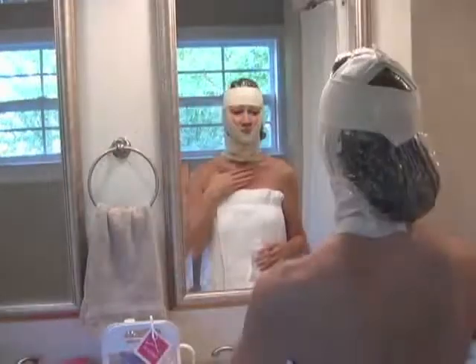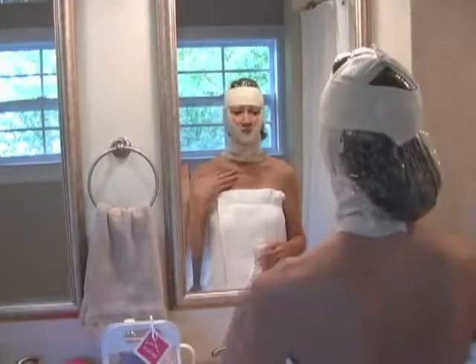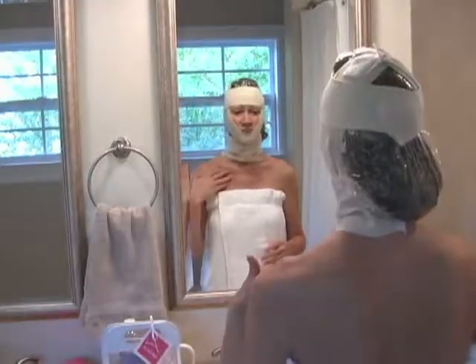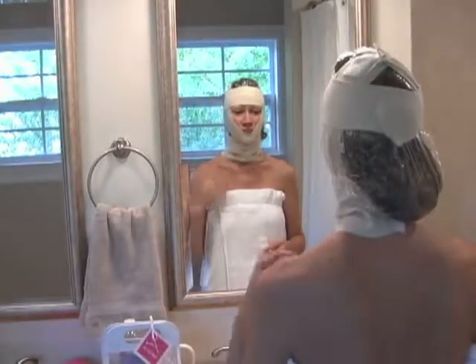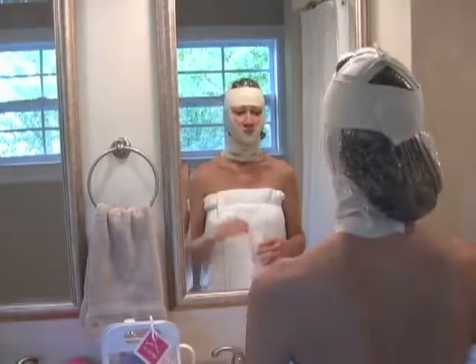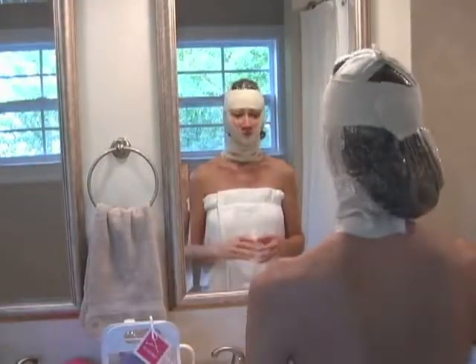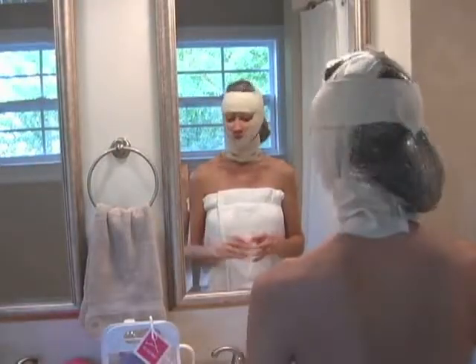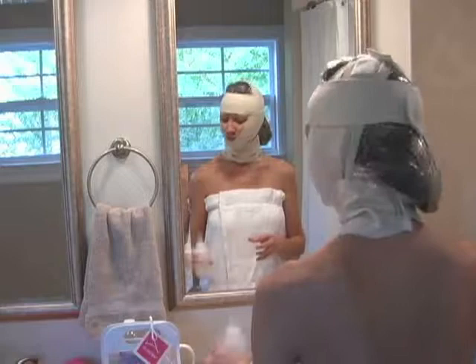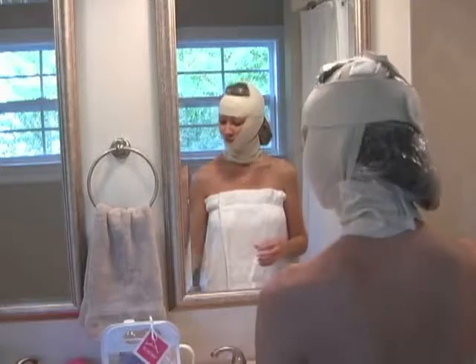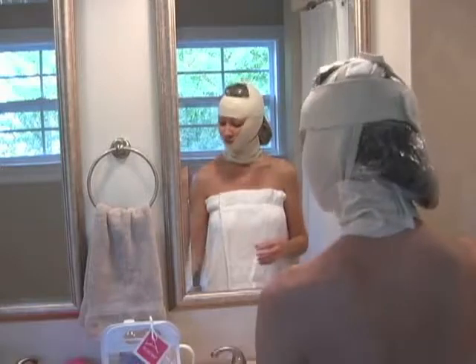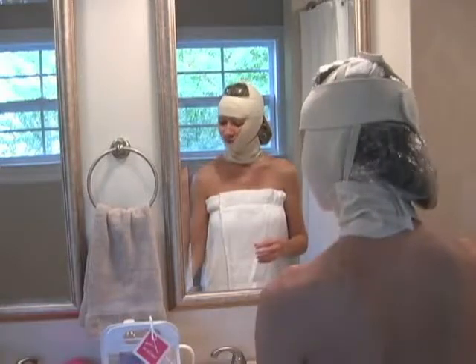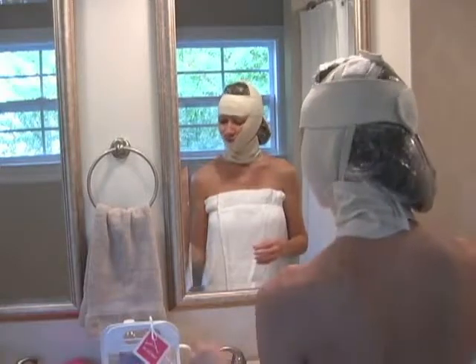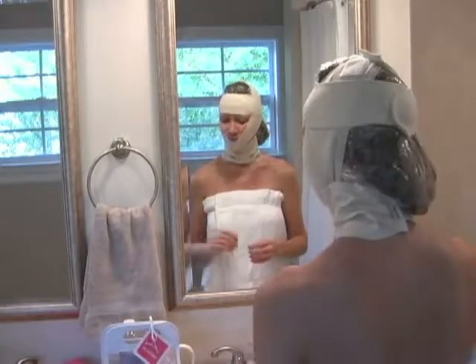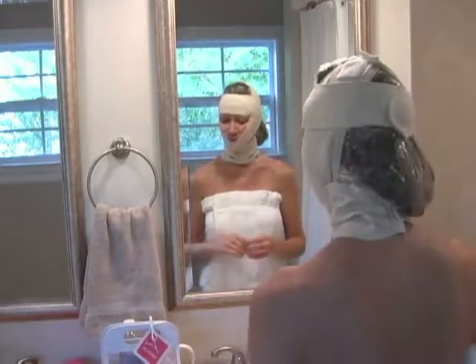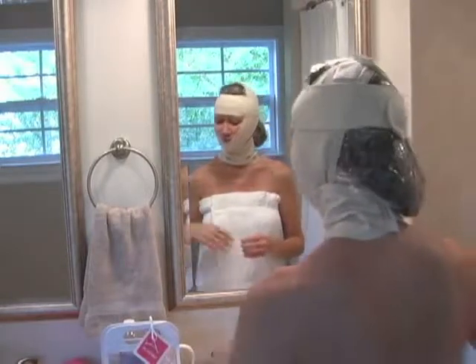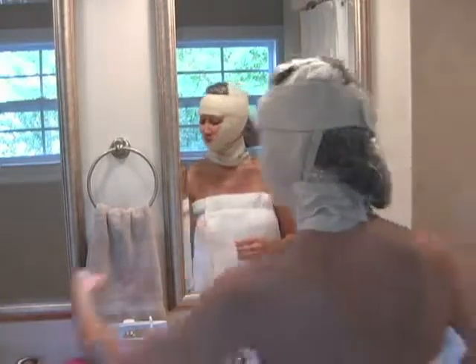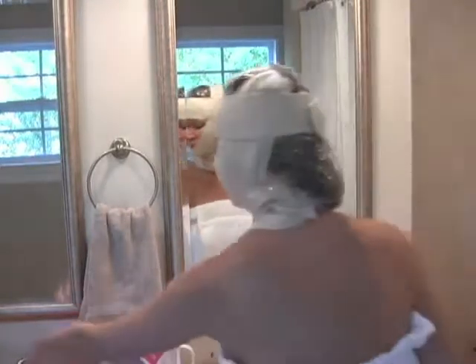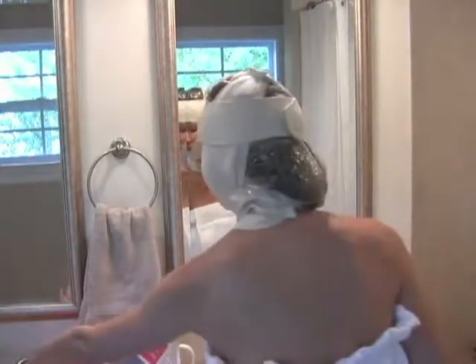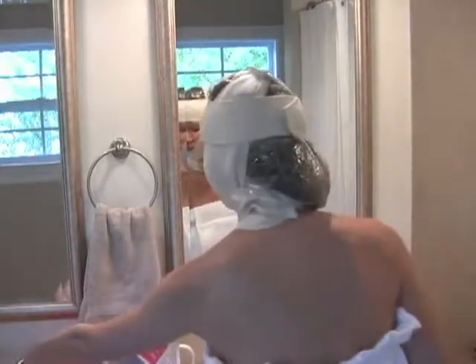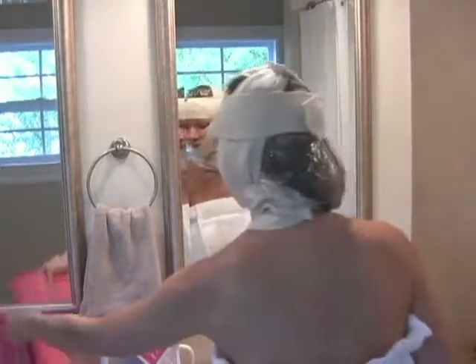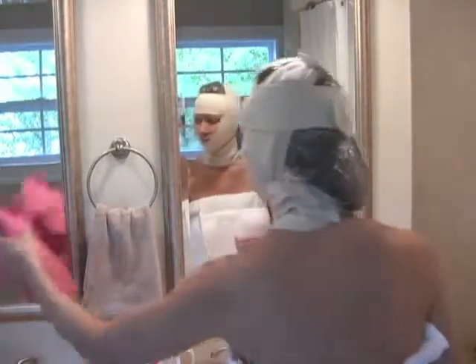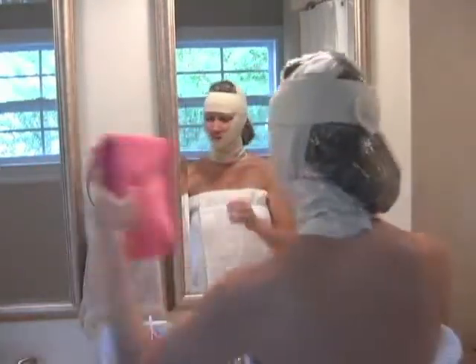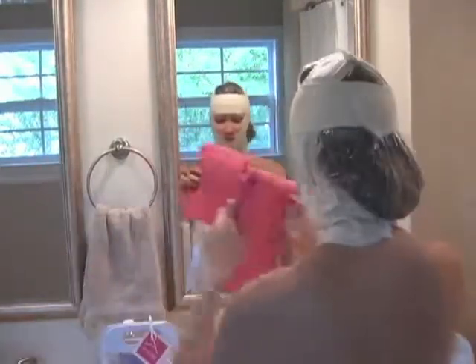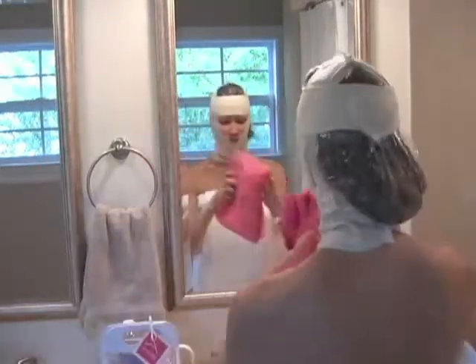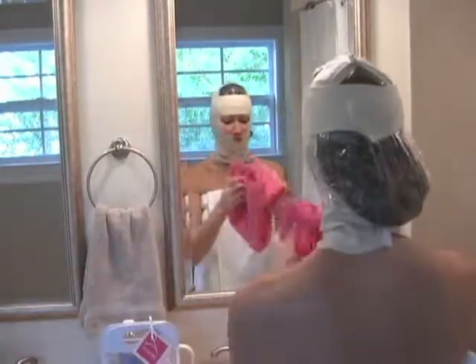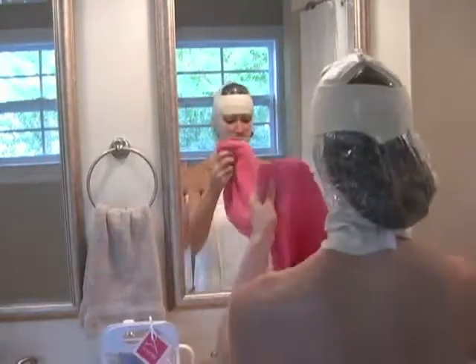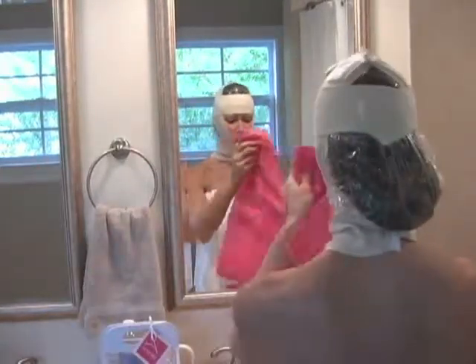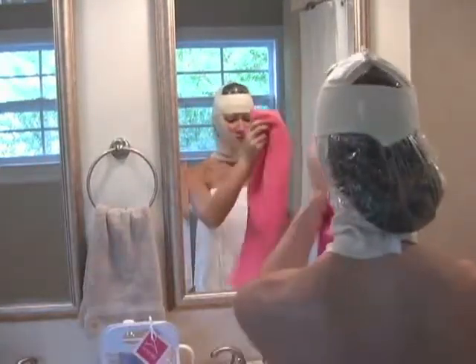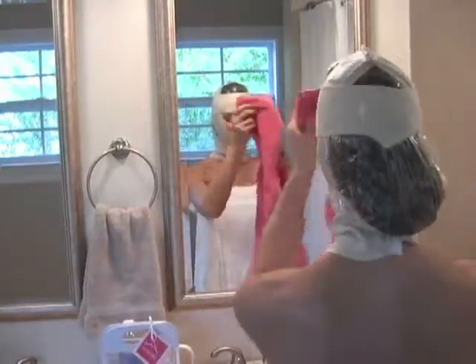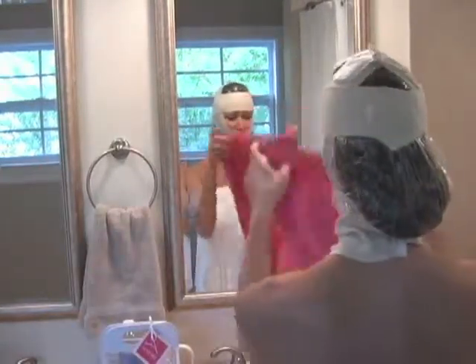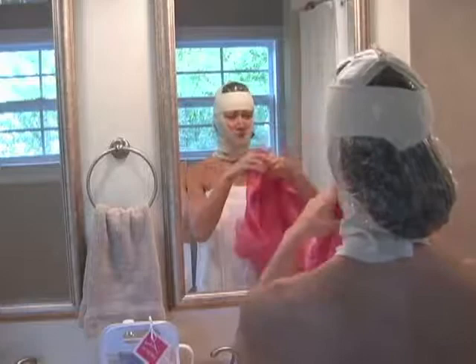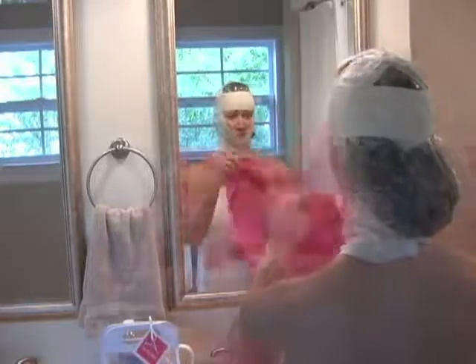At this point, the minerals might drip down your shoulders or down your chest, so you want to make sure to use a towel to catch the drips.